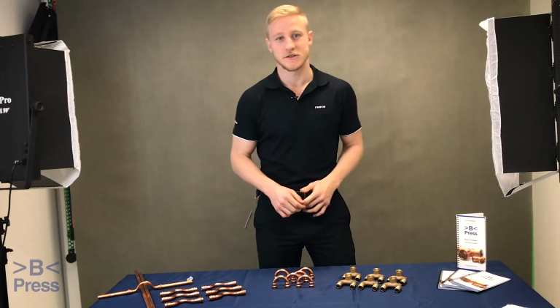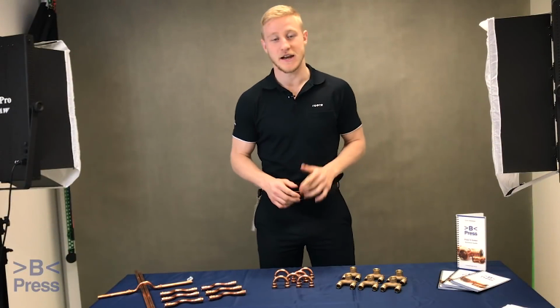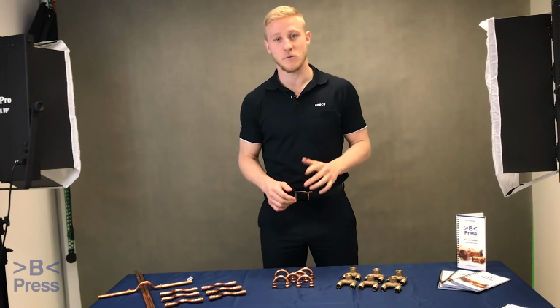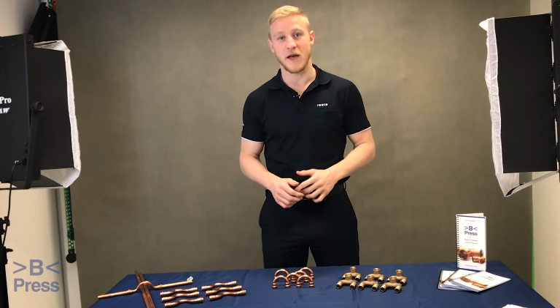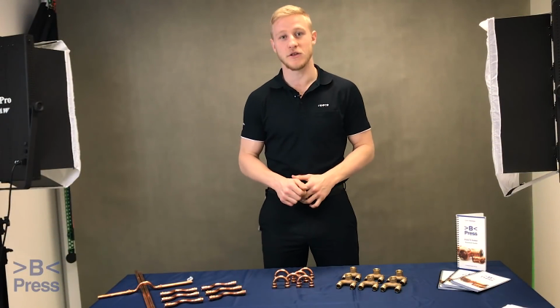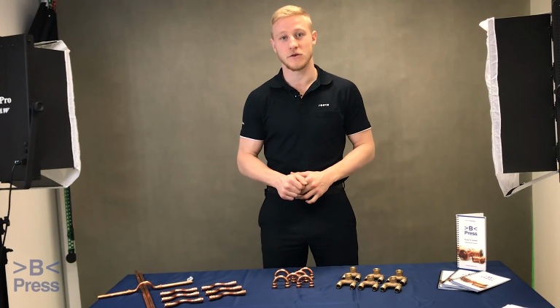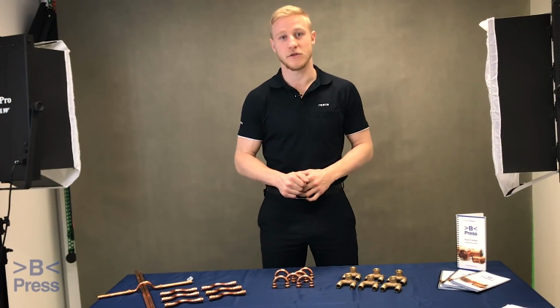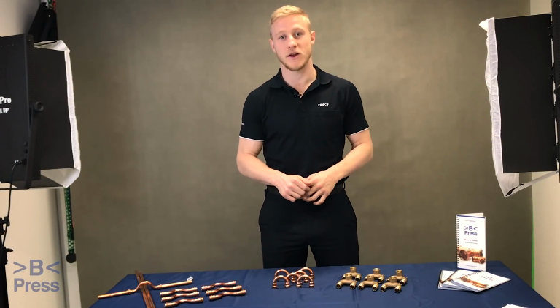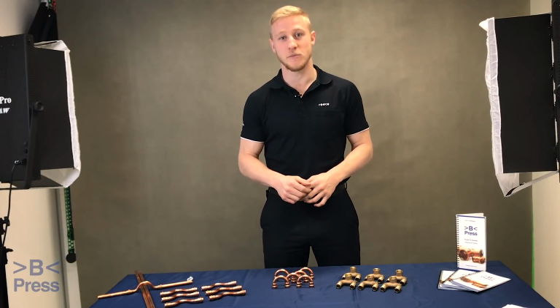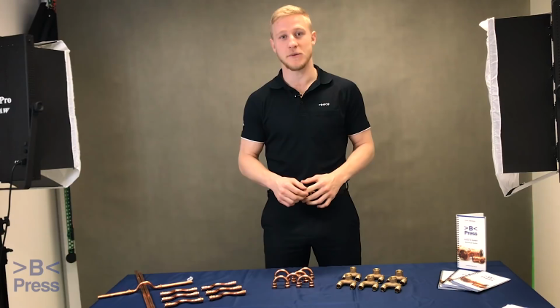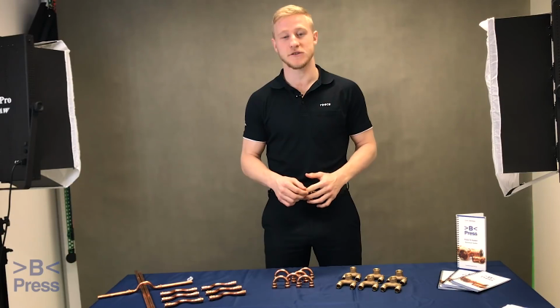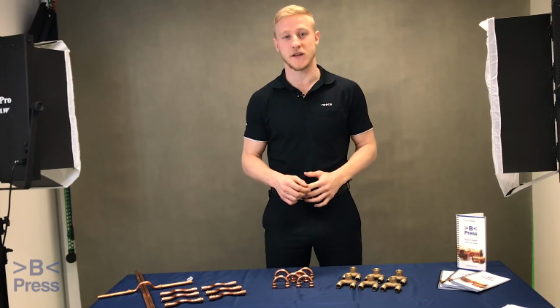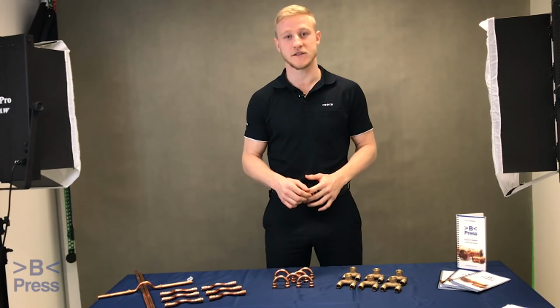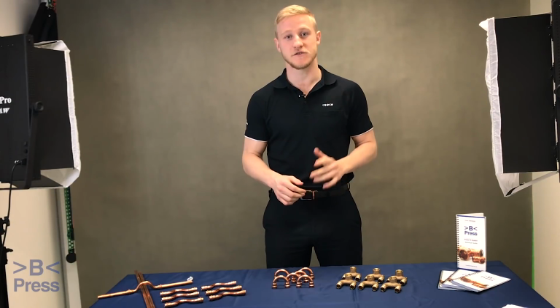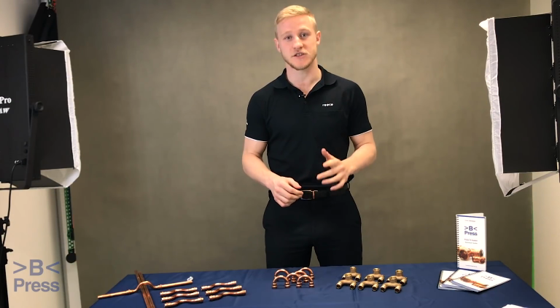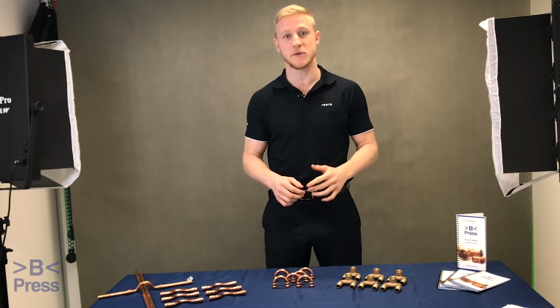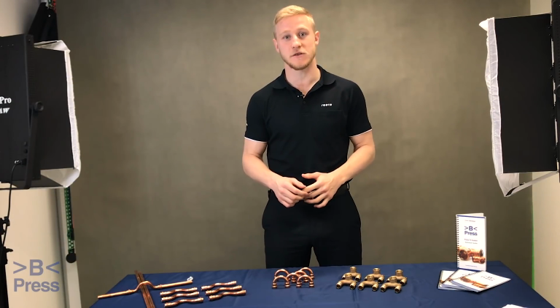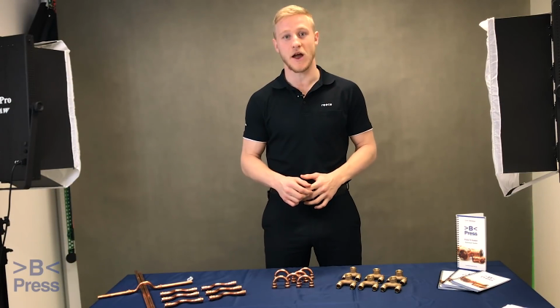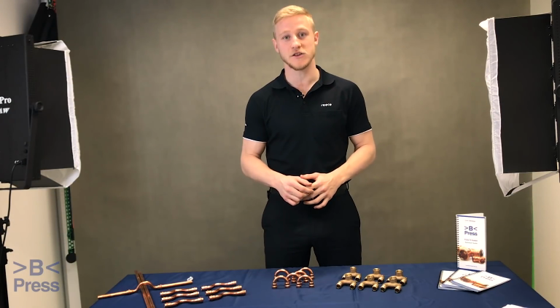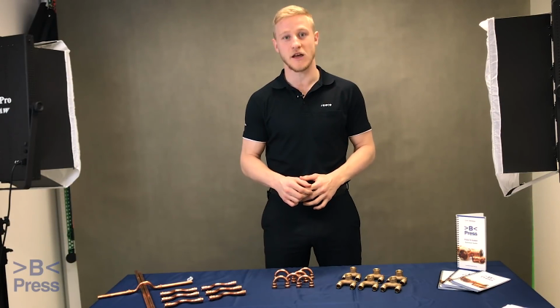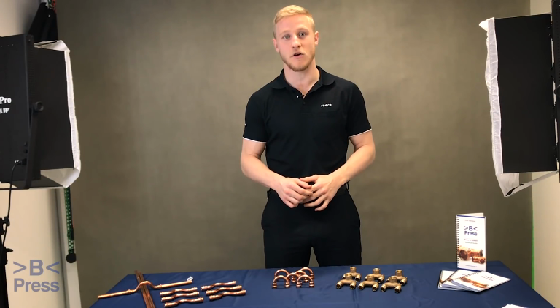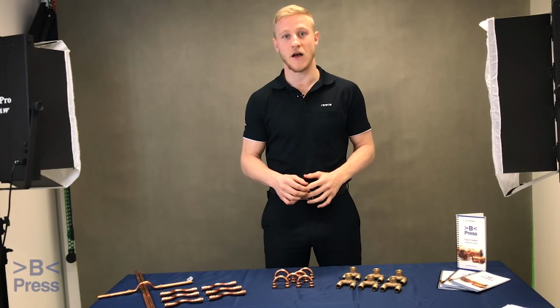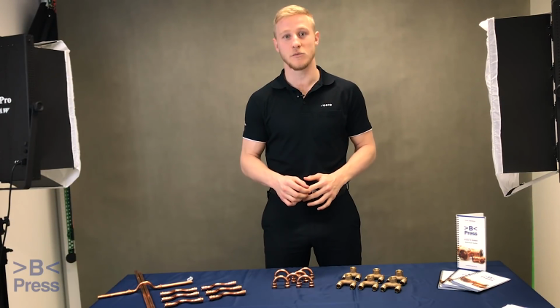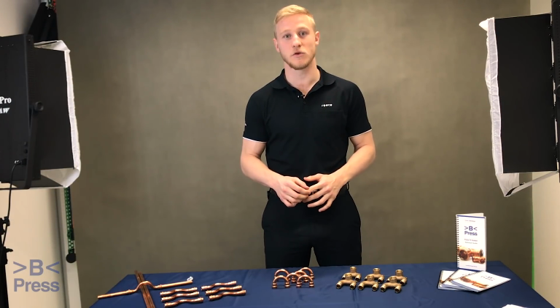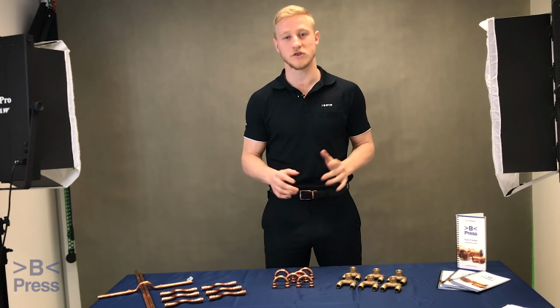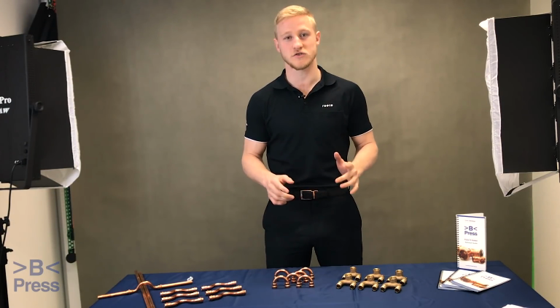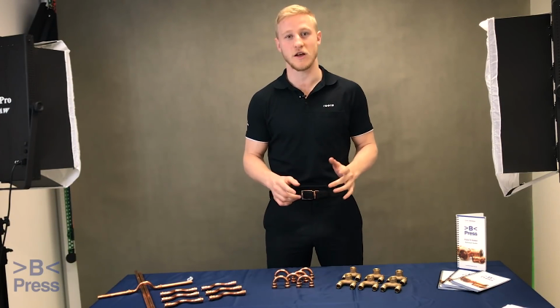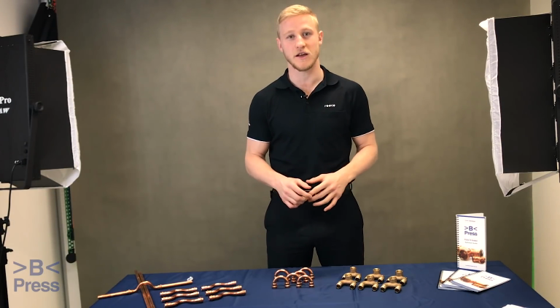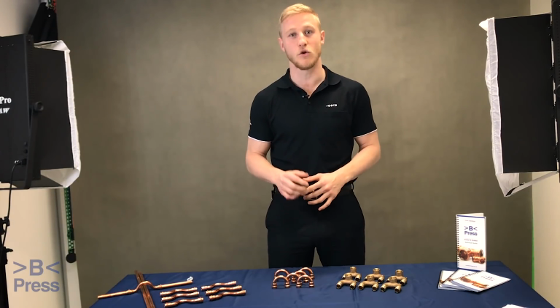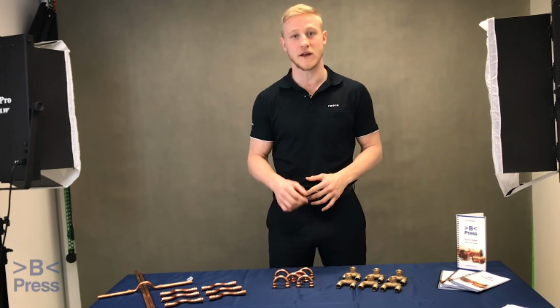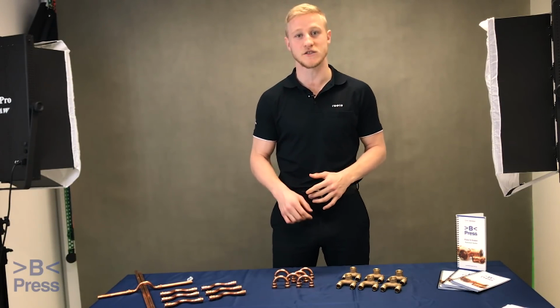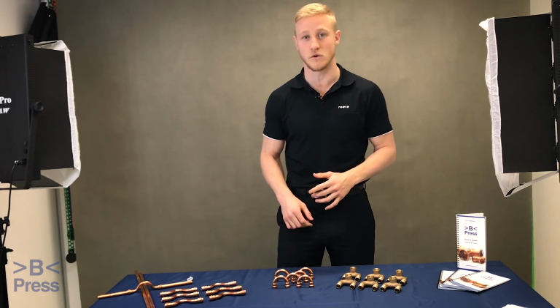Today we'll be having a look at the three new B-Press fittings that have just come into the range and are available across Australia in all Rees stores.